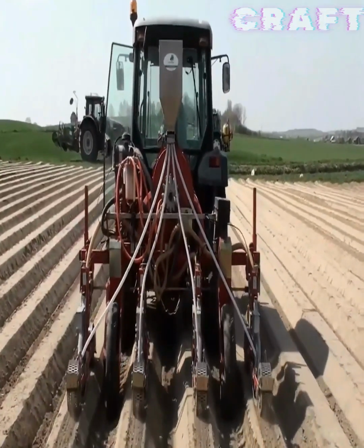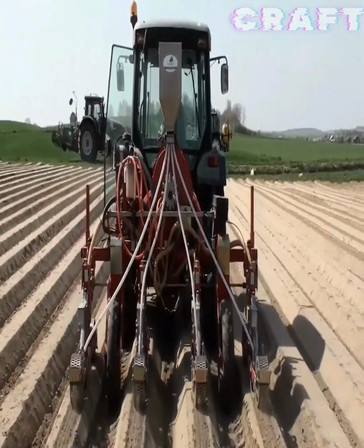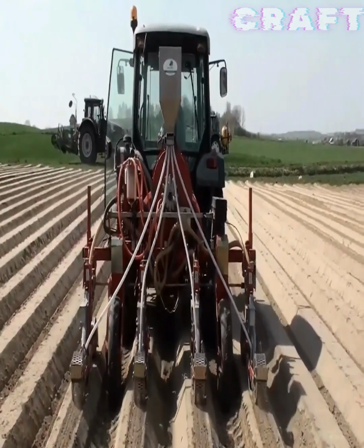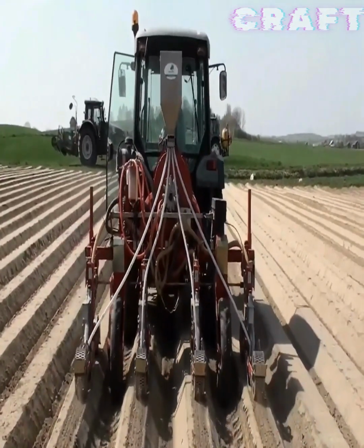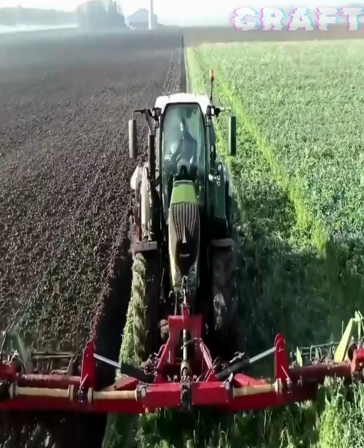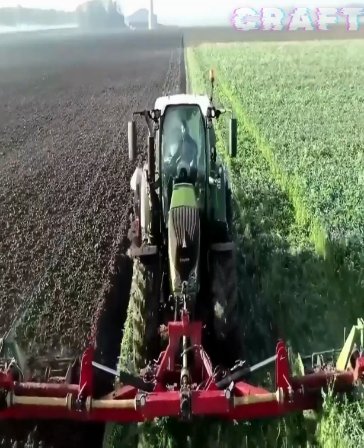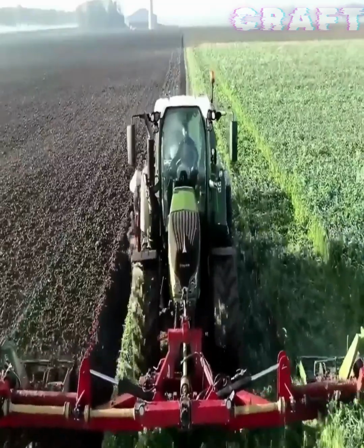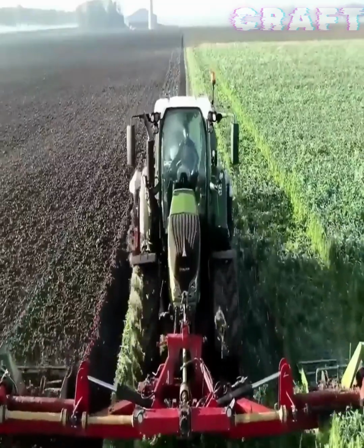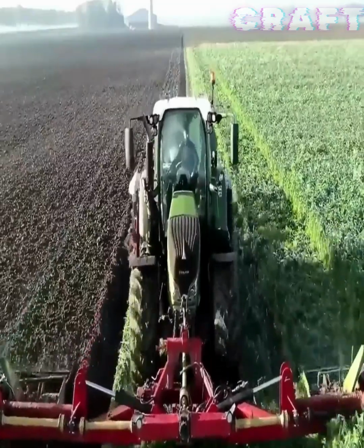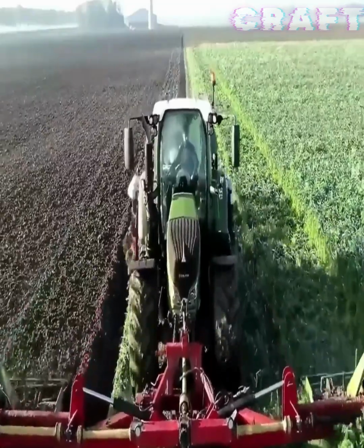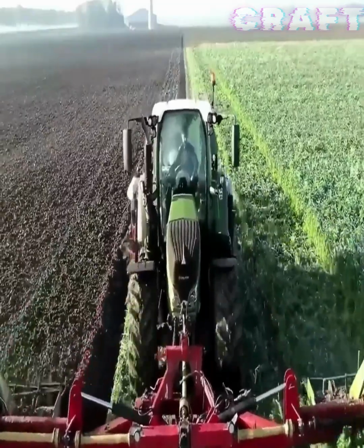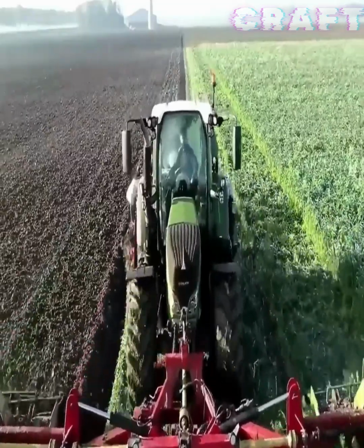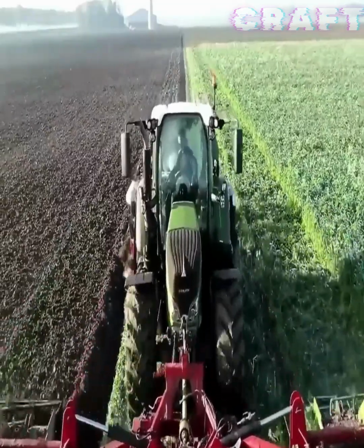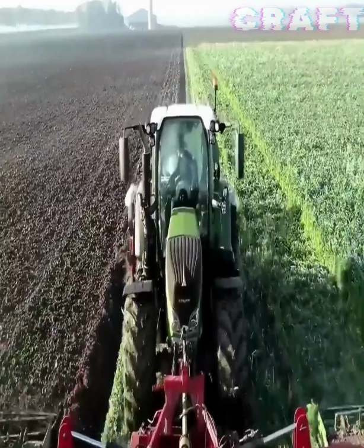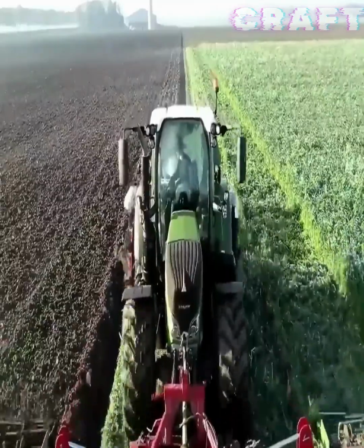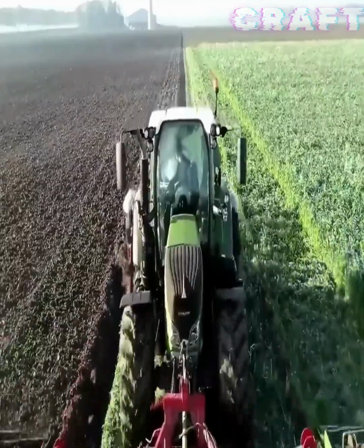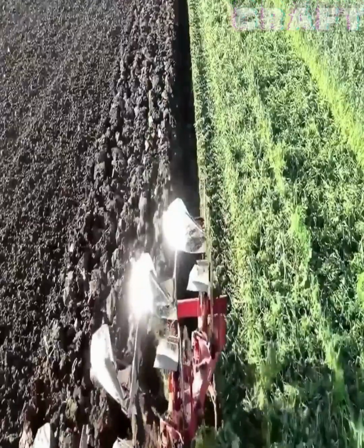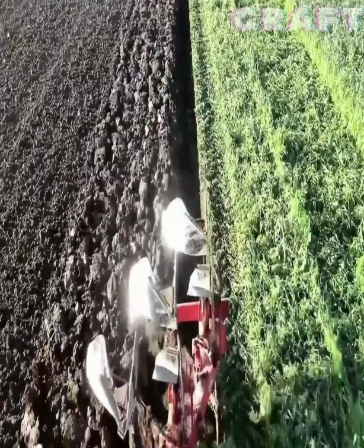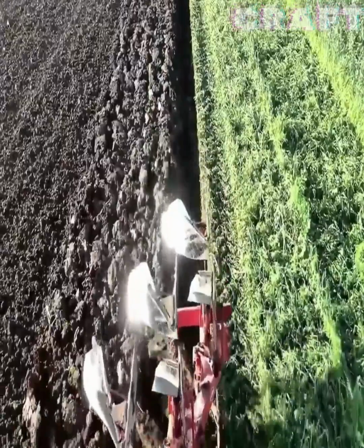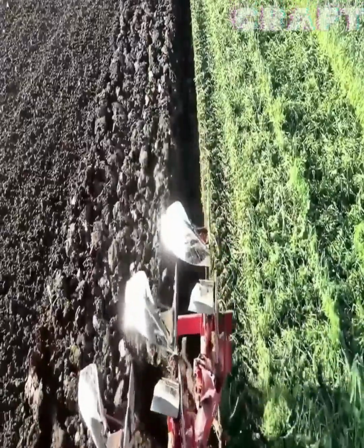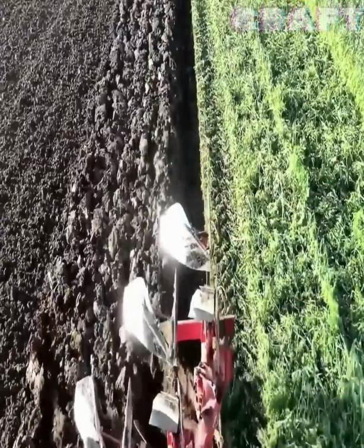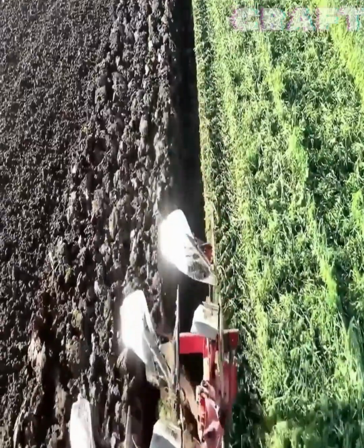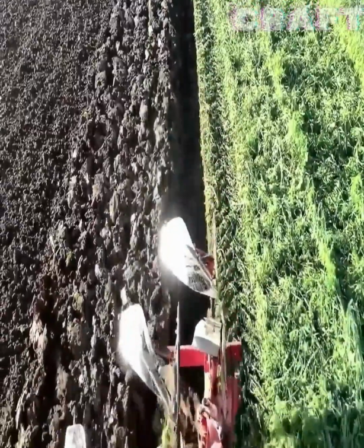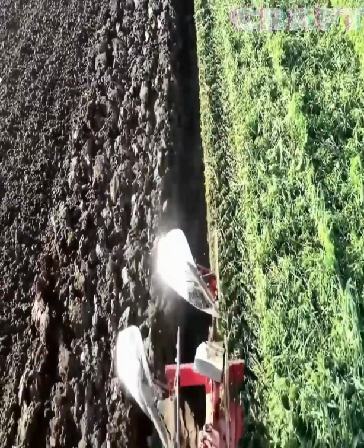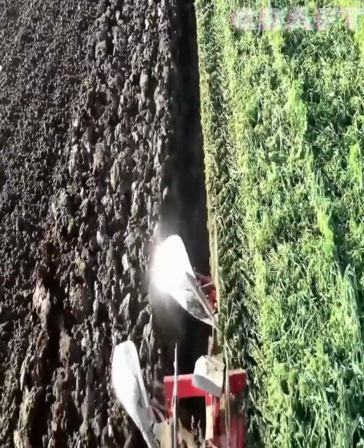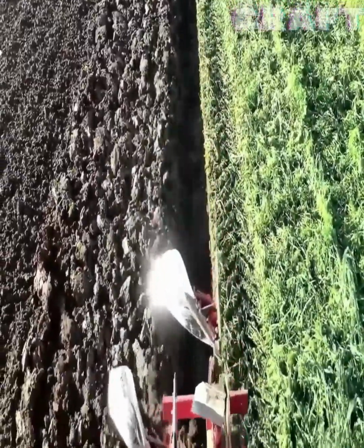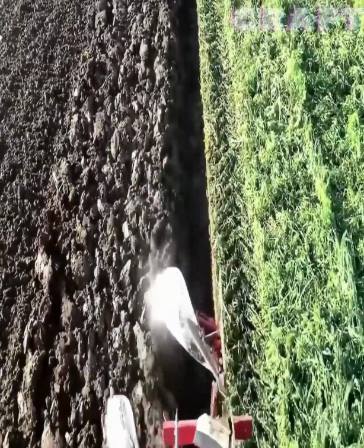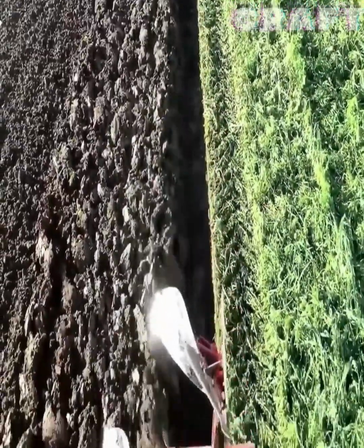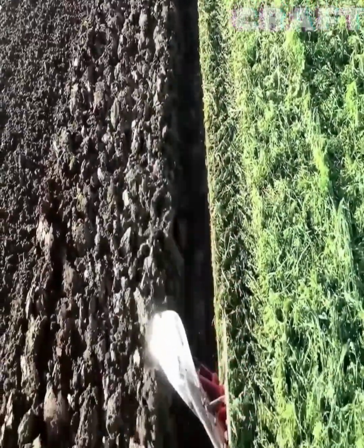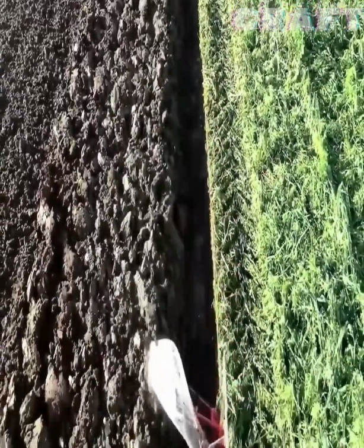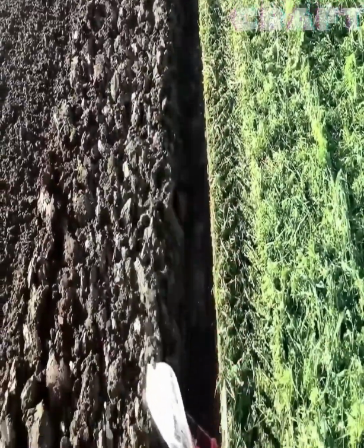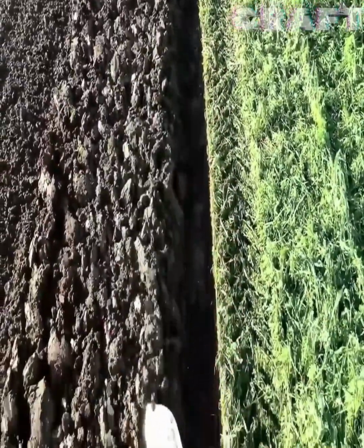Bio-fumigation: plowing and harrowing of the soil with a tractor in one pass.